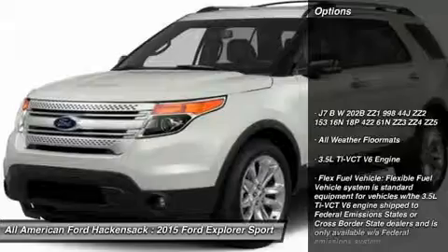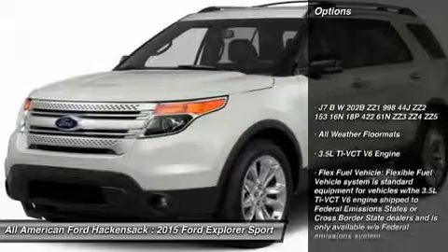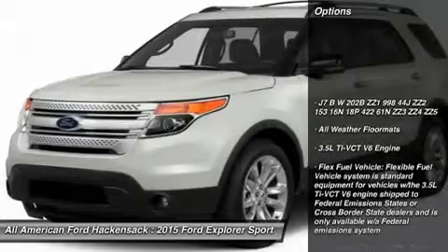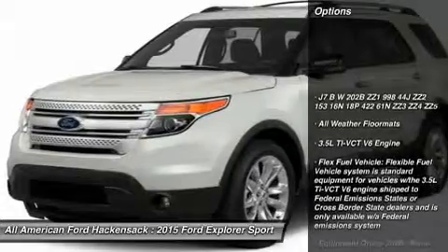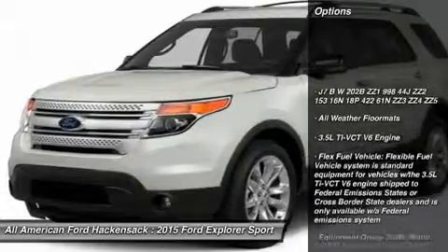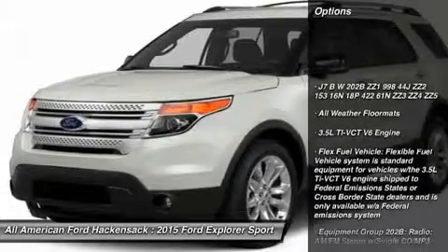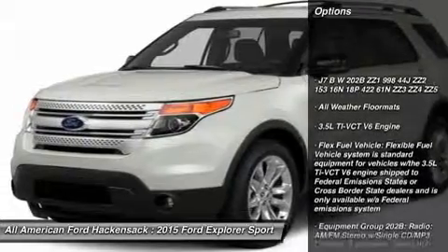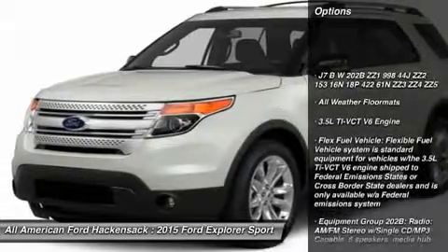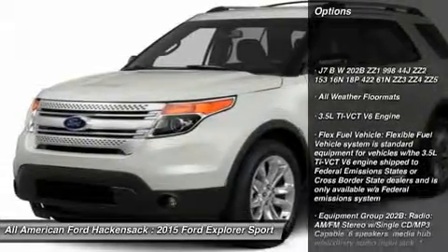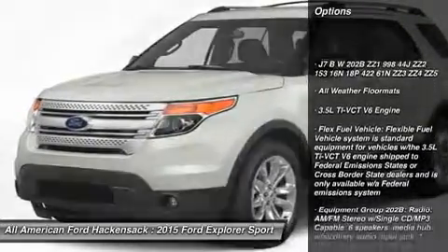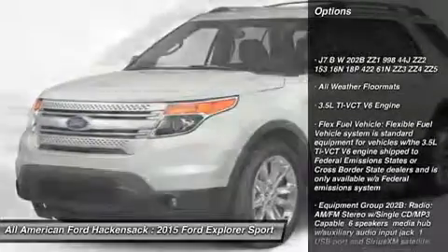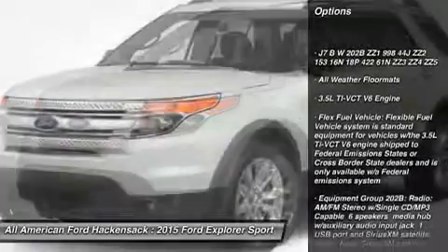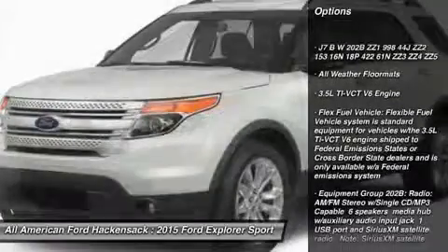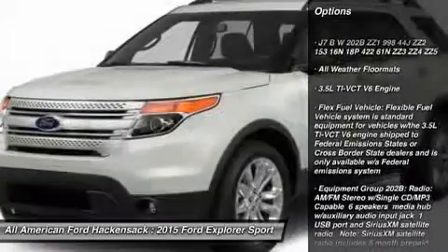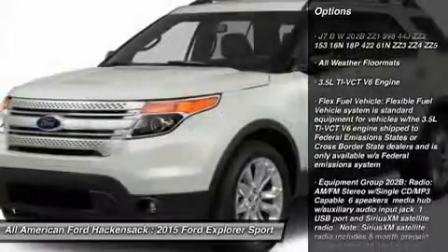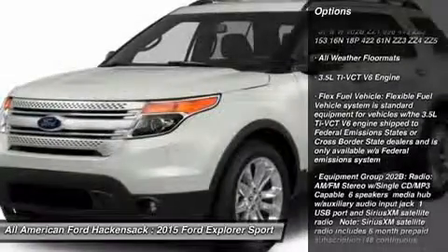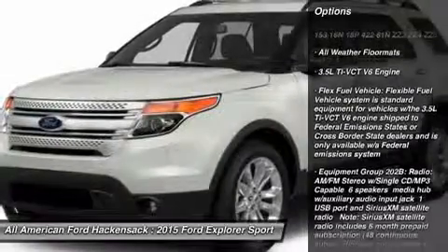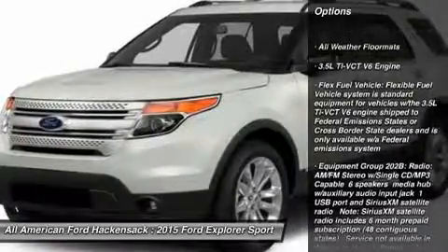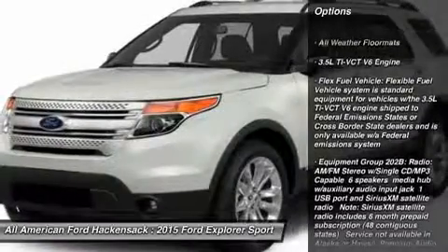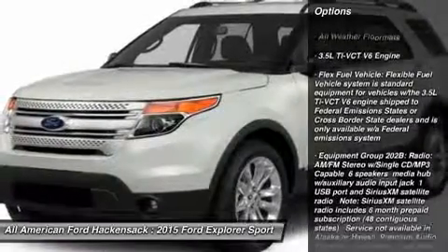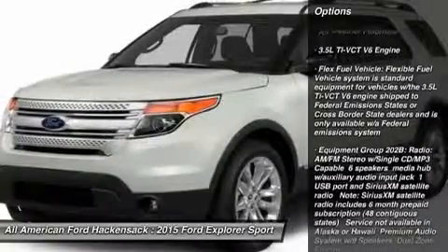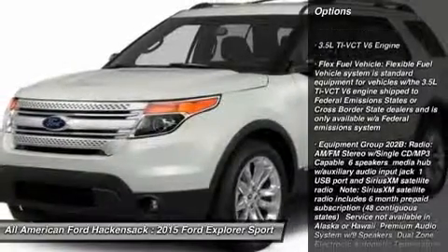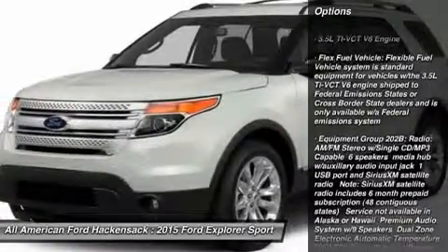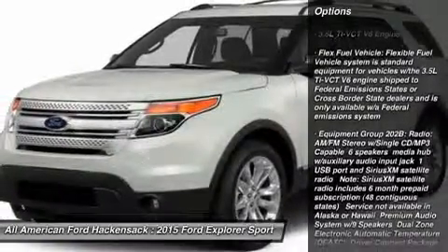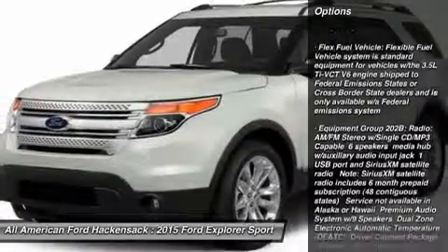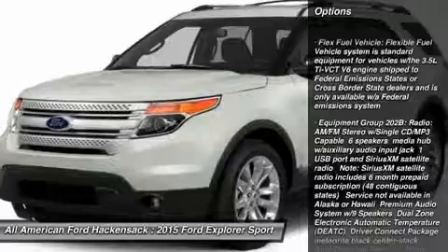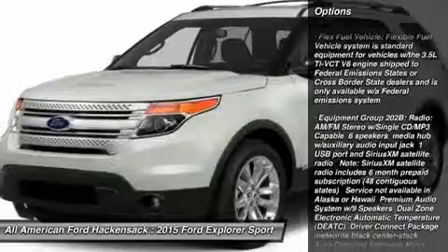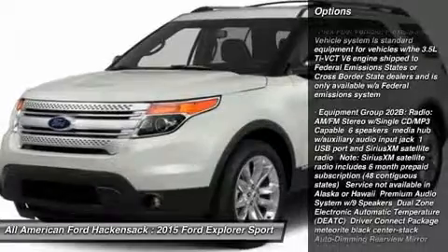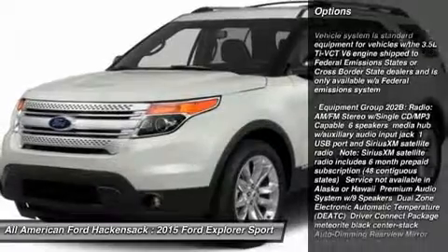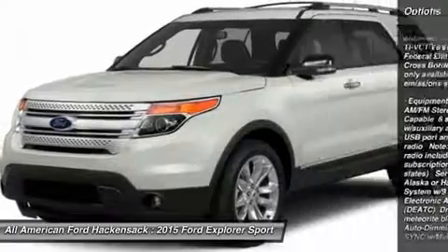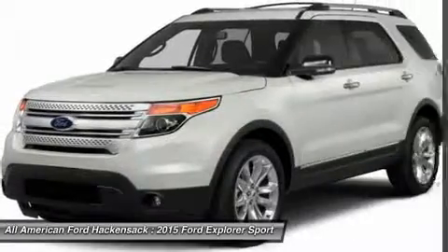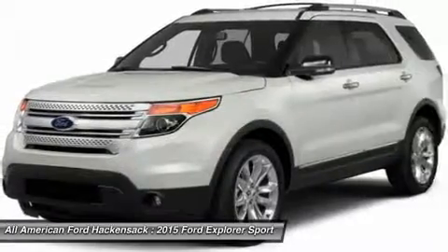Anti-lock braking system. Steering wheel audio controls. Power lift gate. Air conditioning. Power steering.